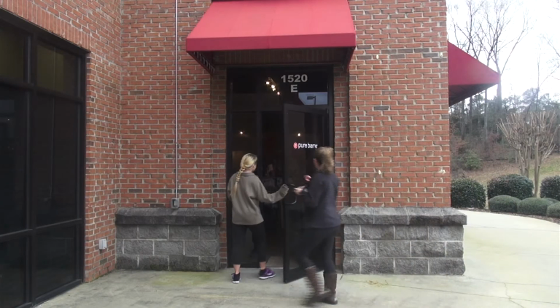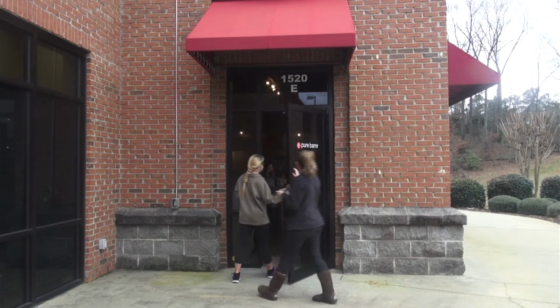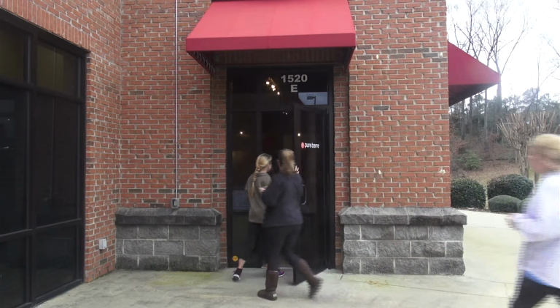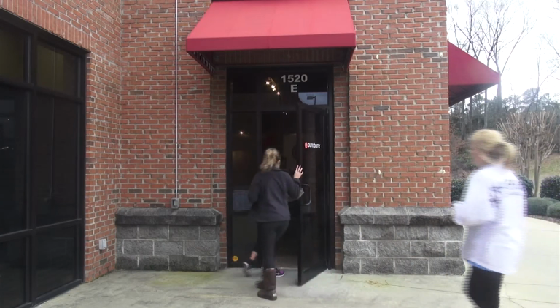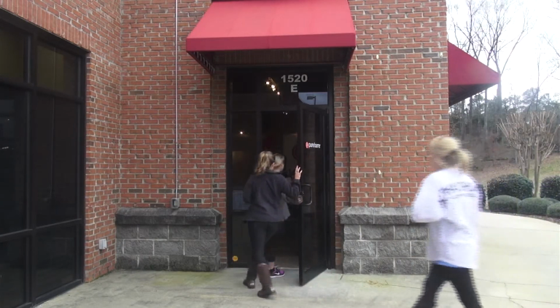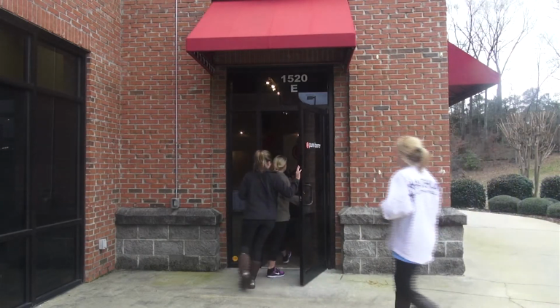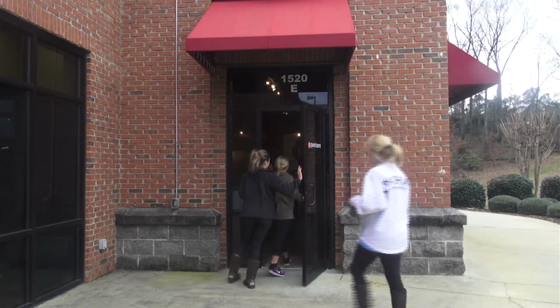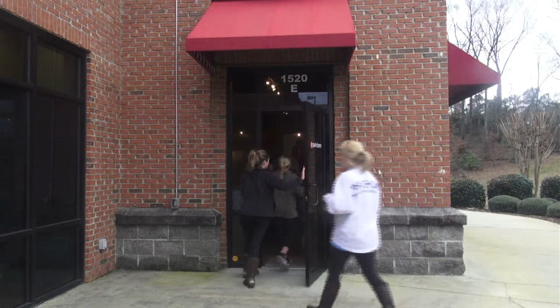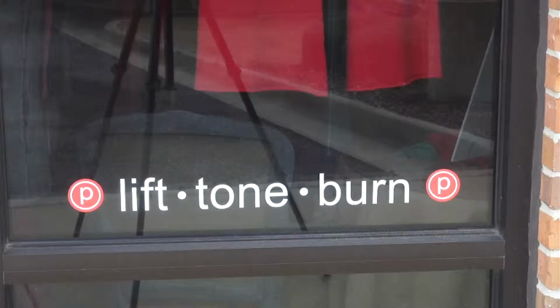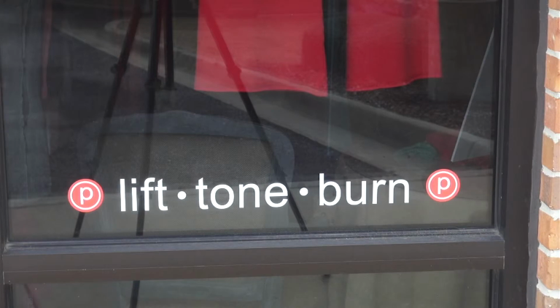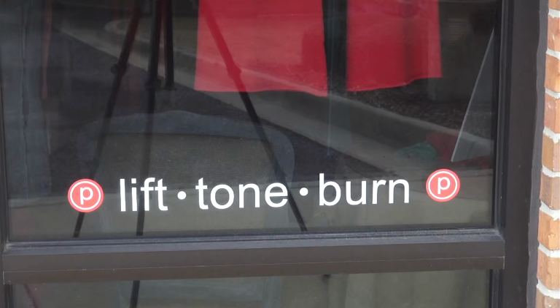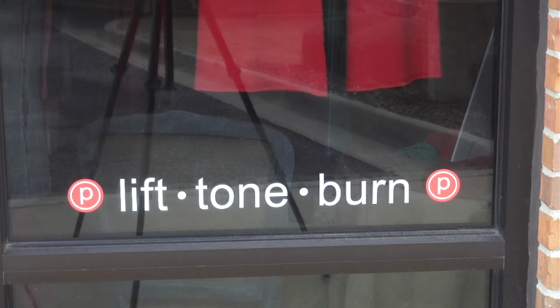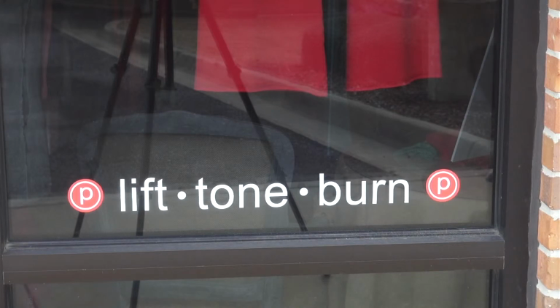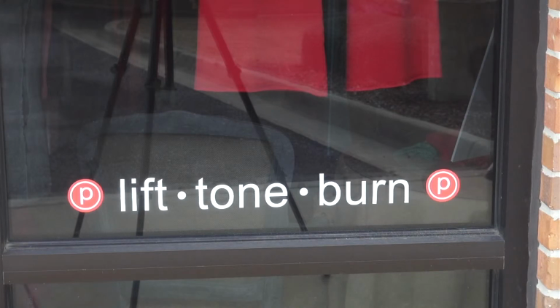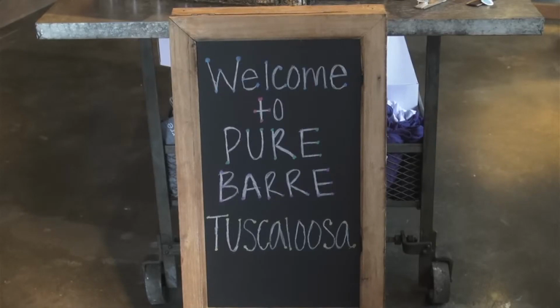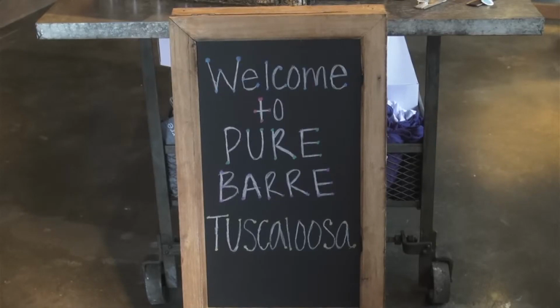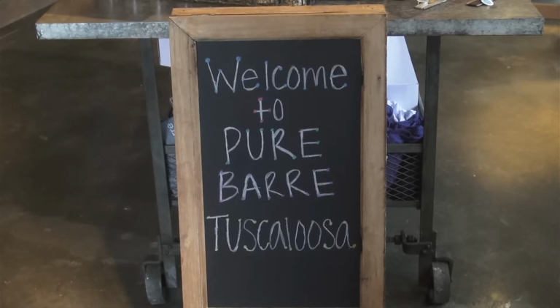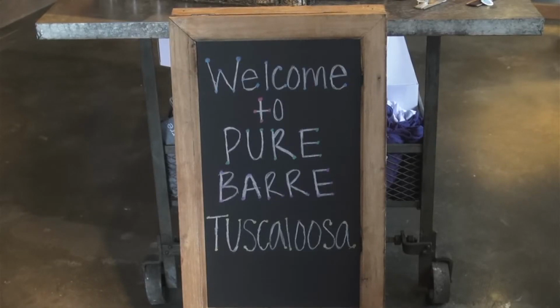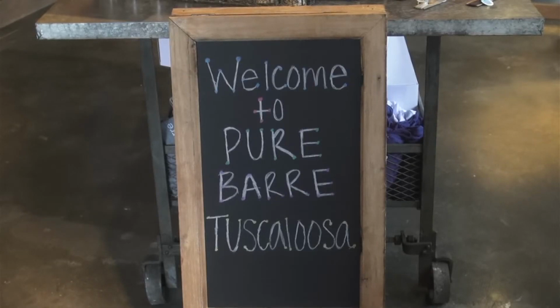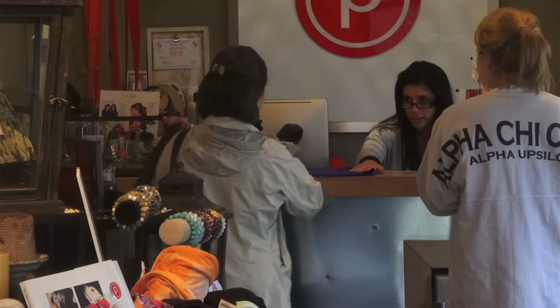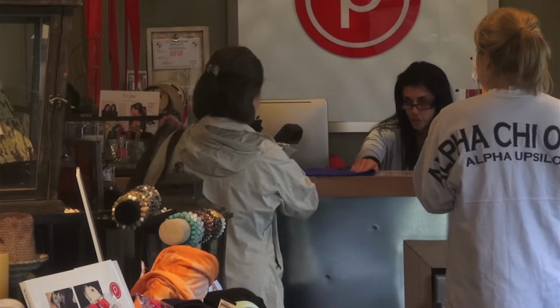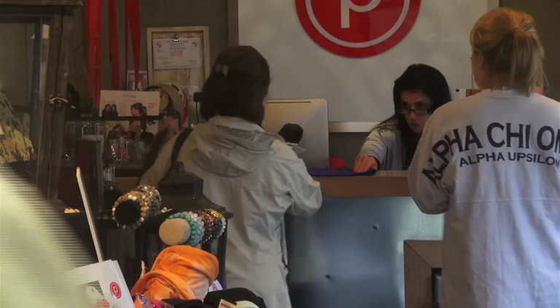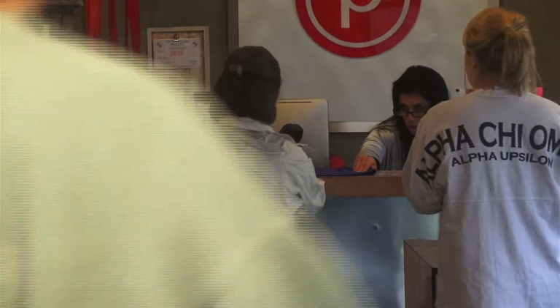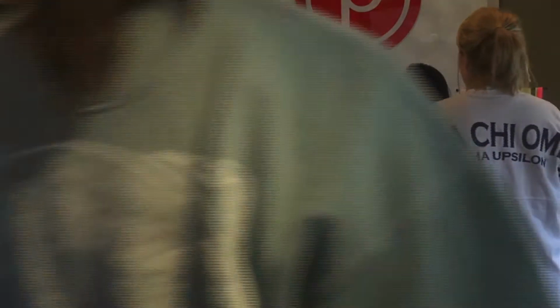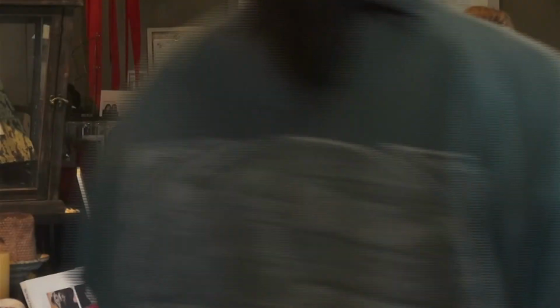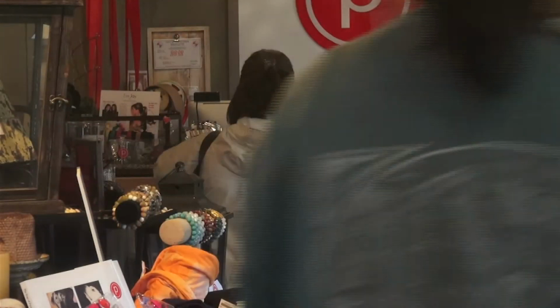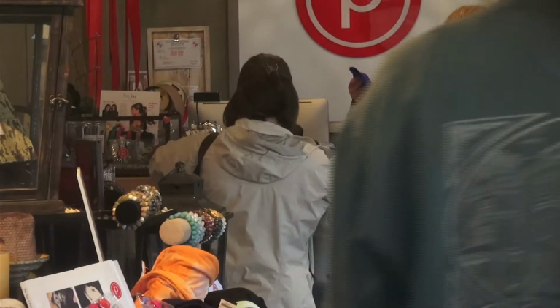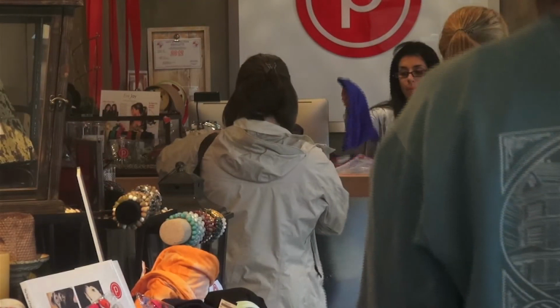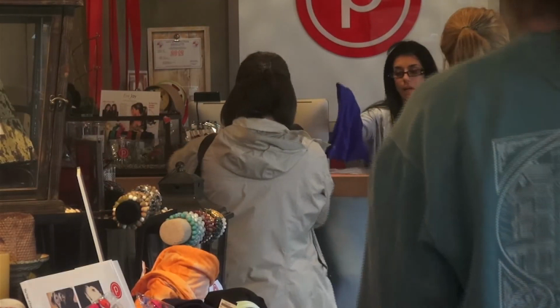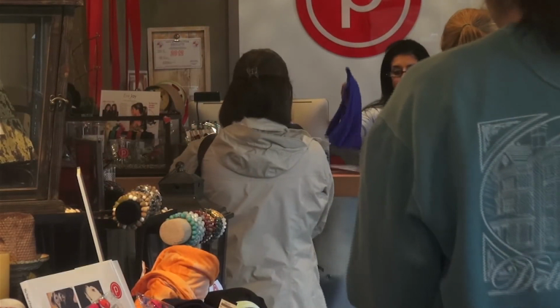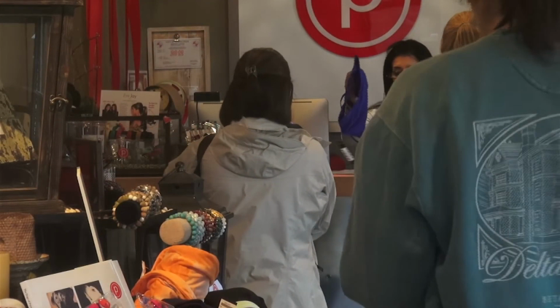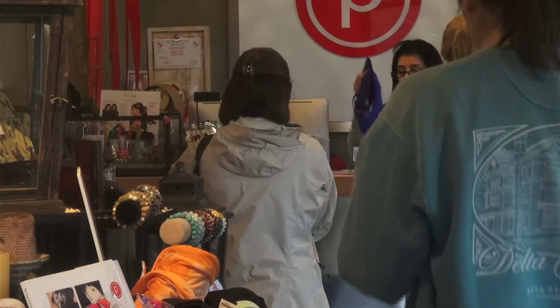Although Pure Bar has only been open for less than a year, it seems like more people are wanting to lift, tone, and burn the Pure Bar way. Reporting in Tuscaloosa, I'm Elena Fondren.